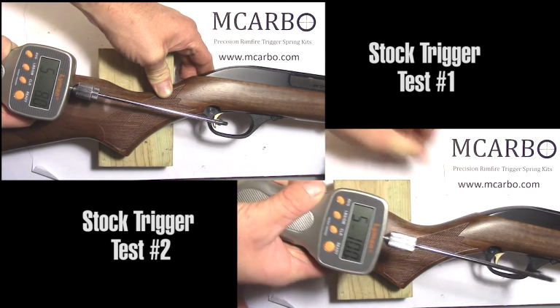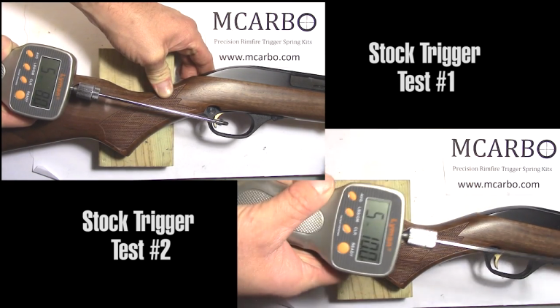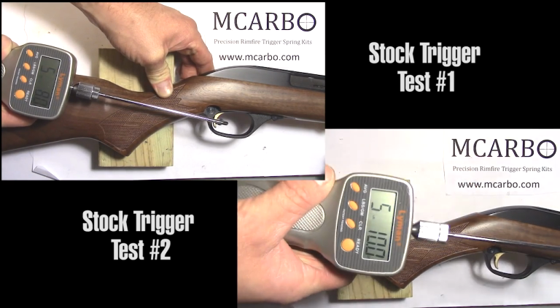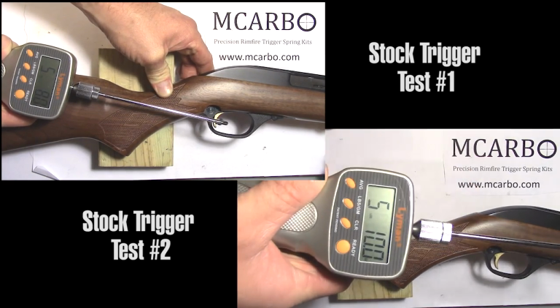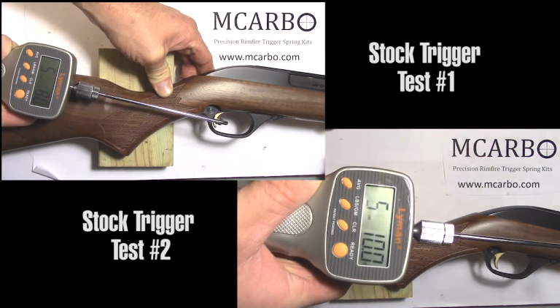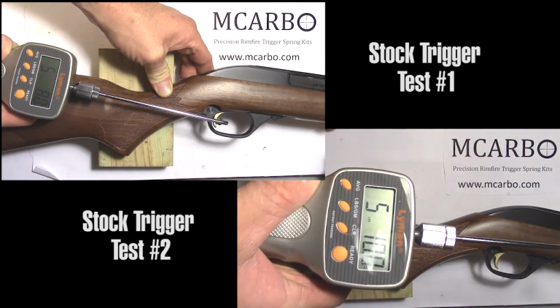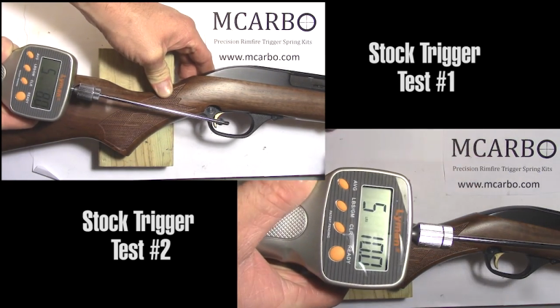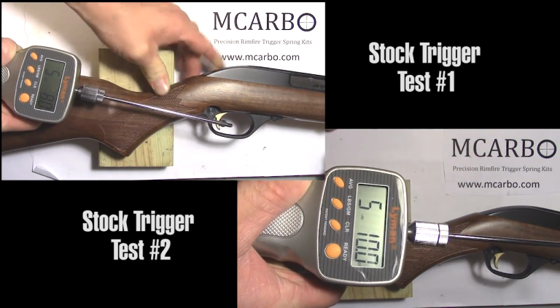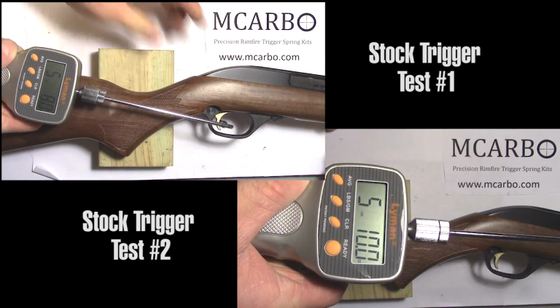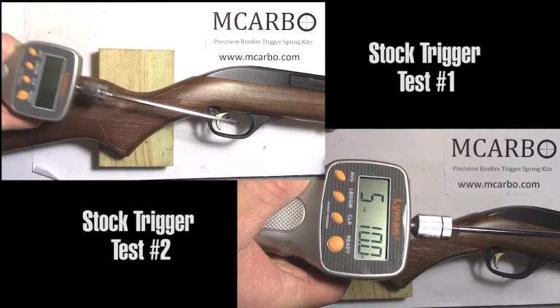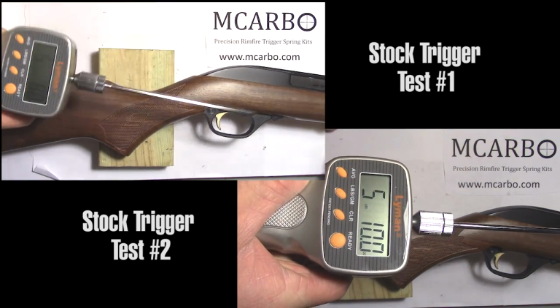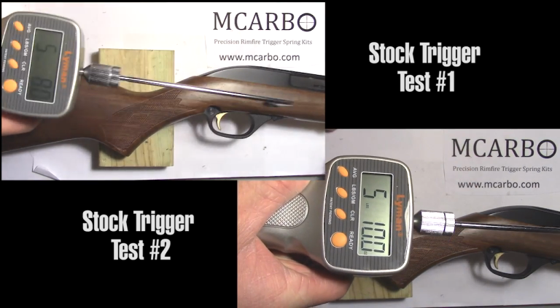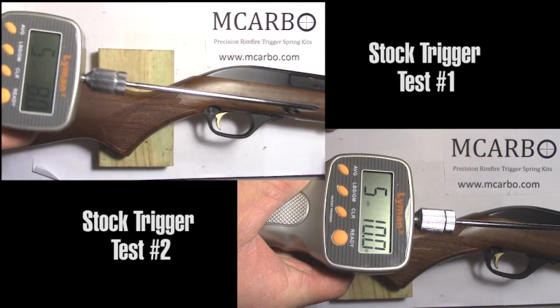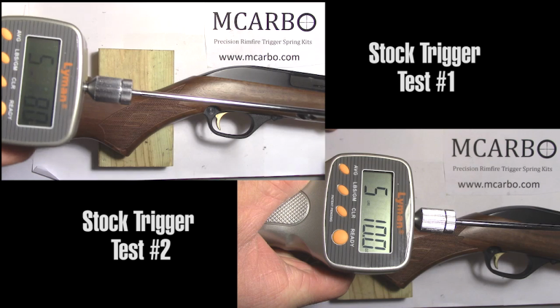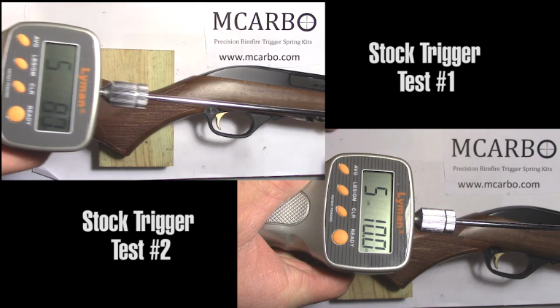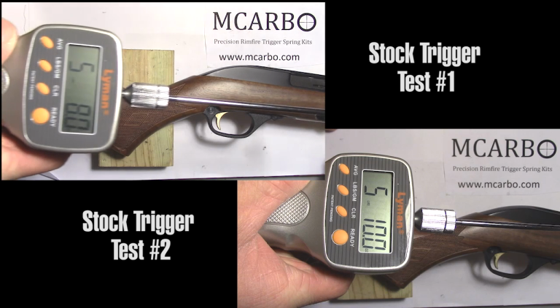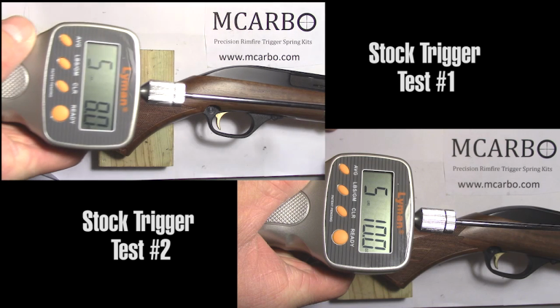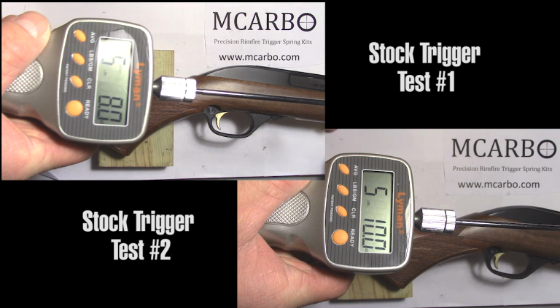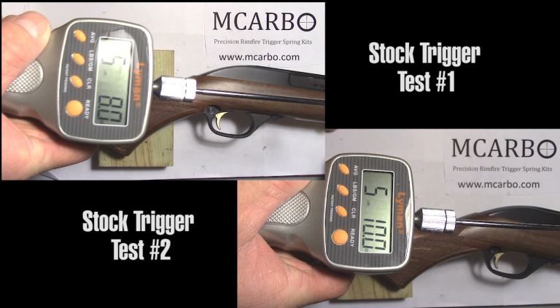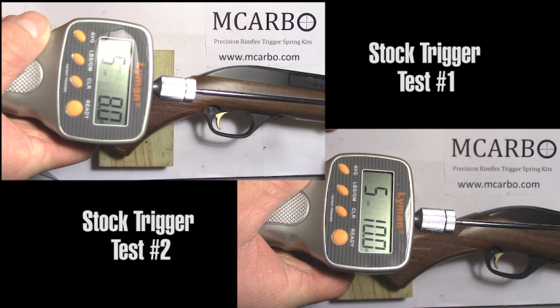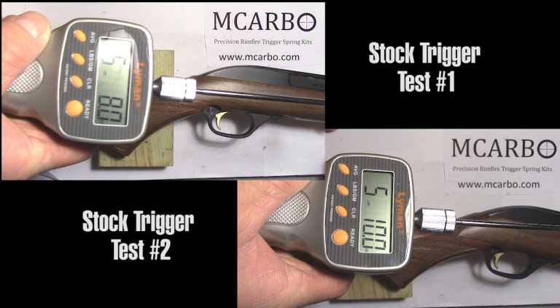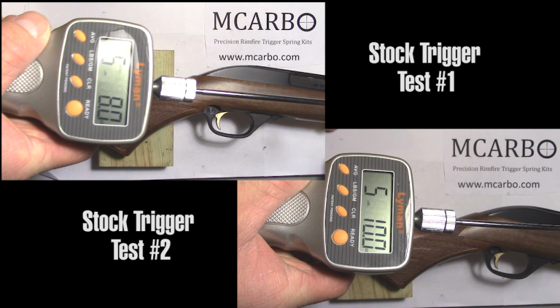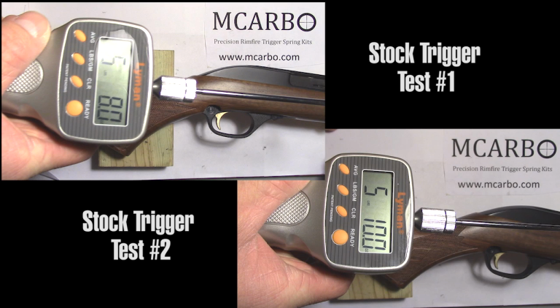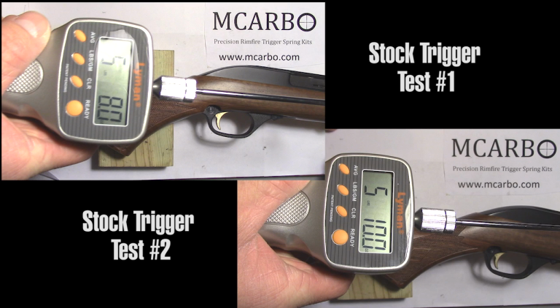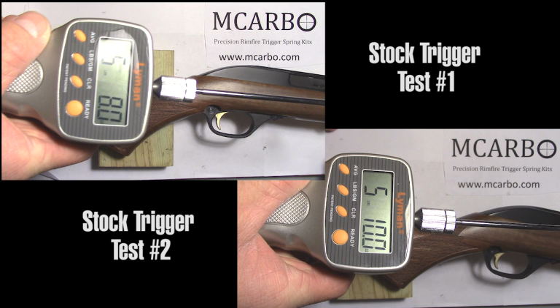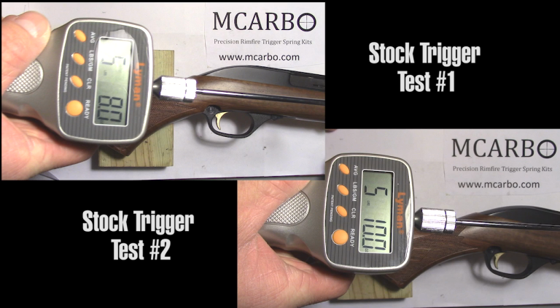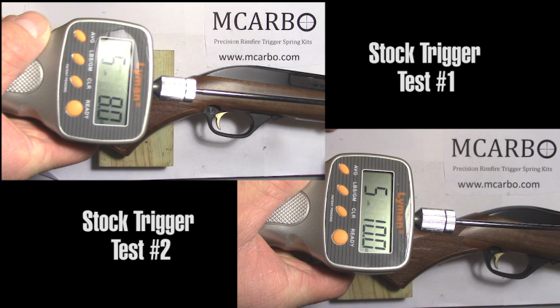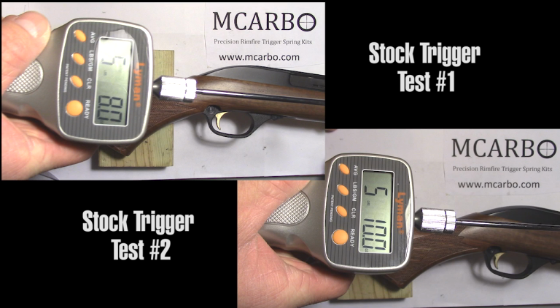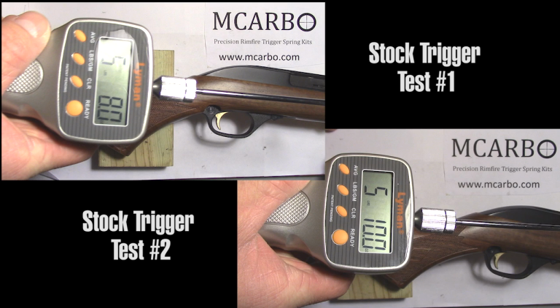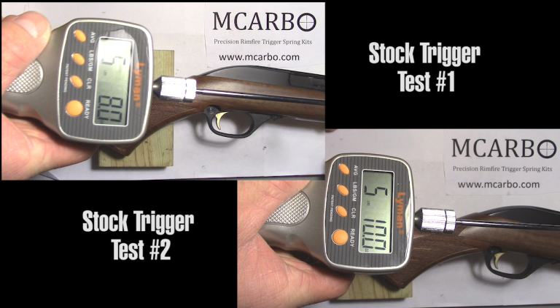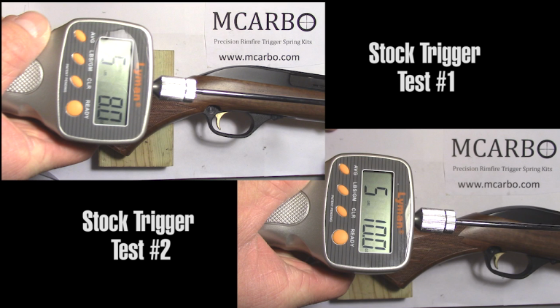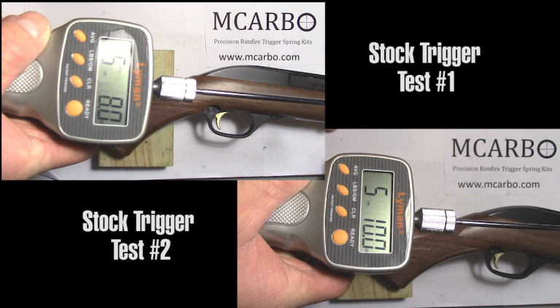Before installation, trigger pull measures five pounds ten ounces, and five pounds eight ounces.